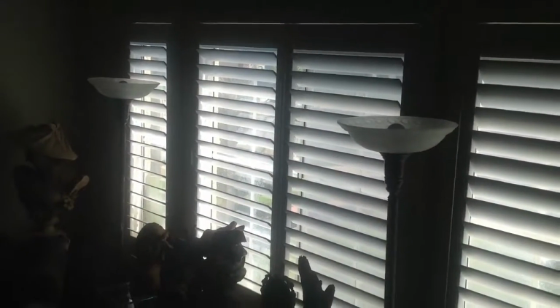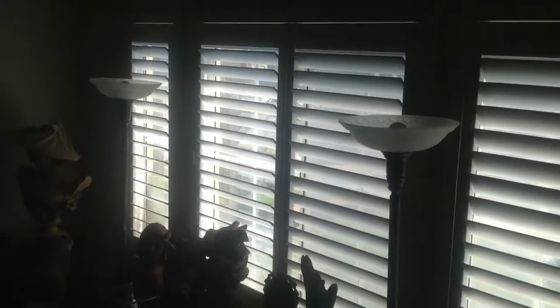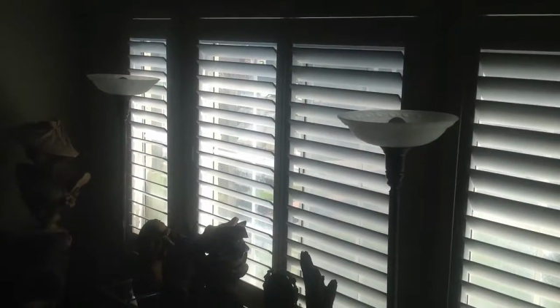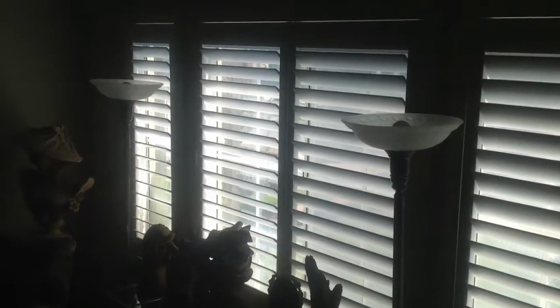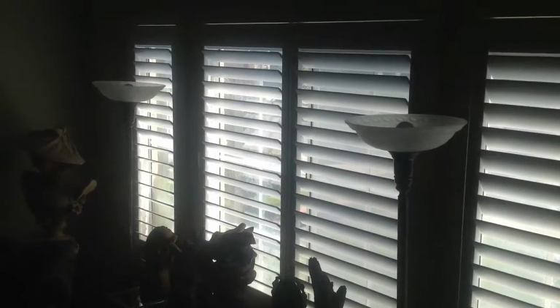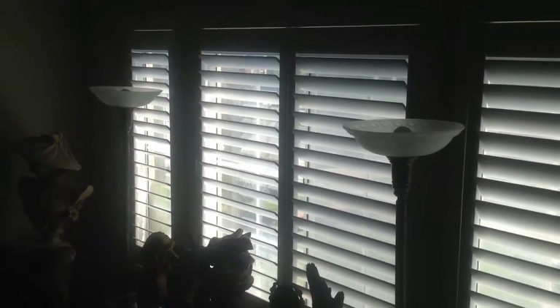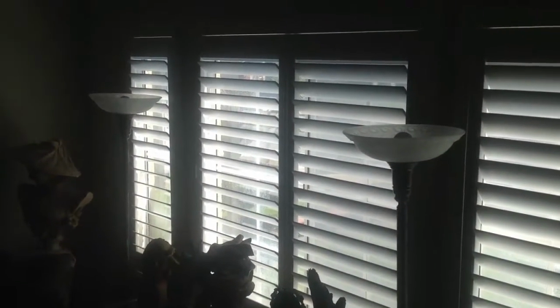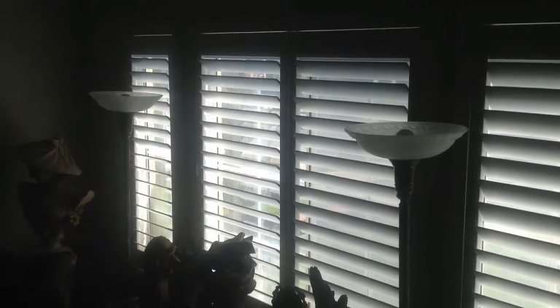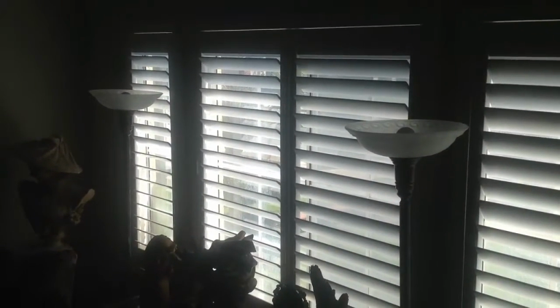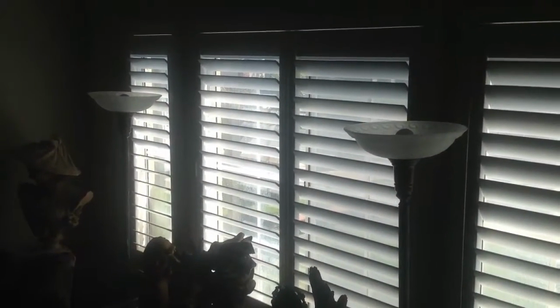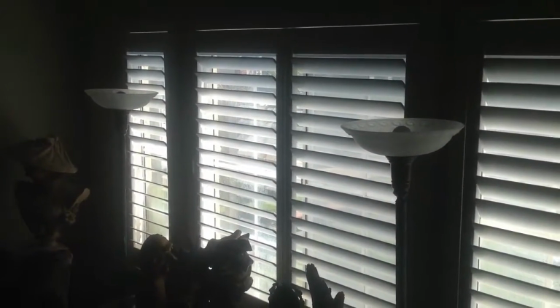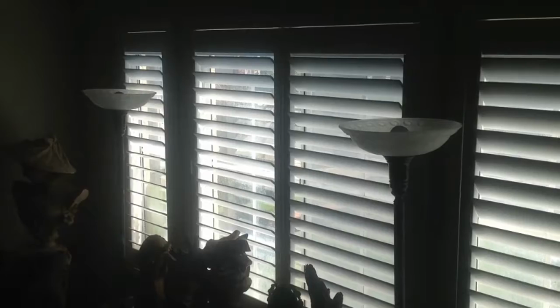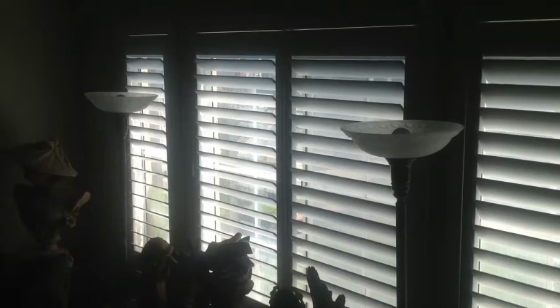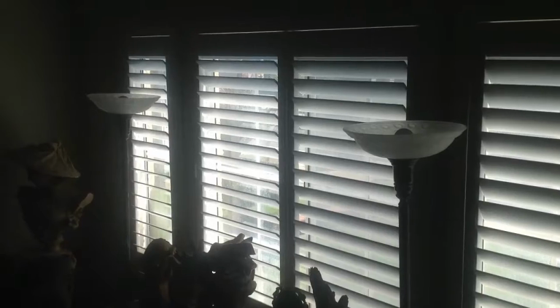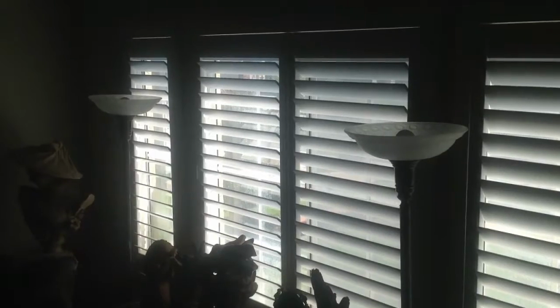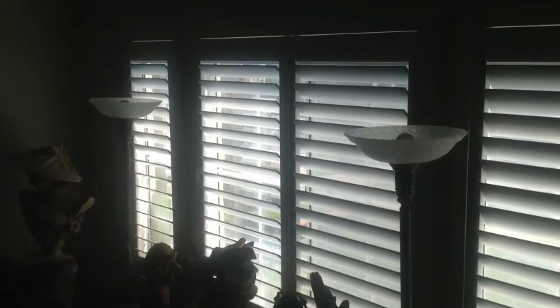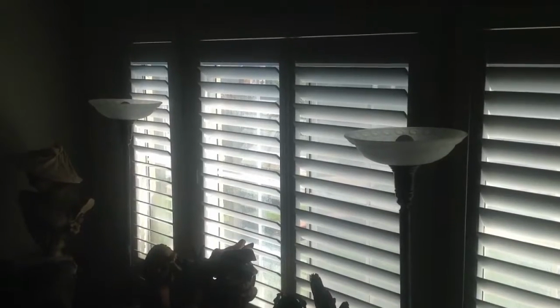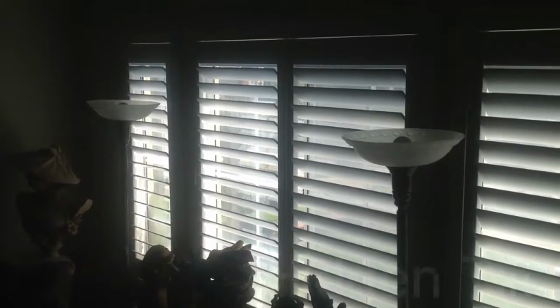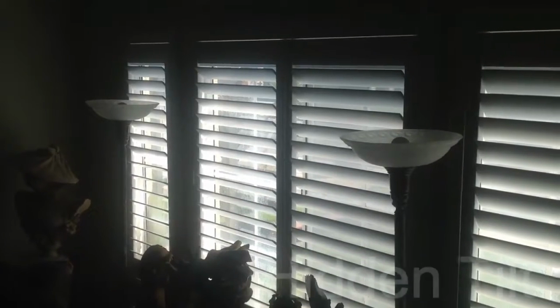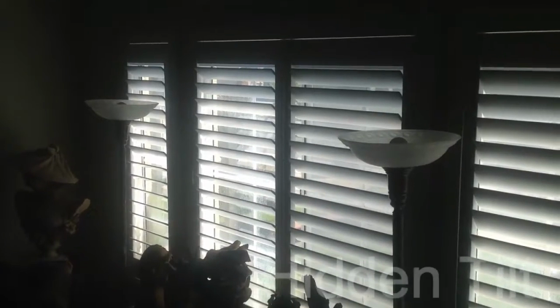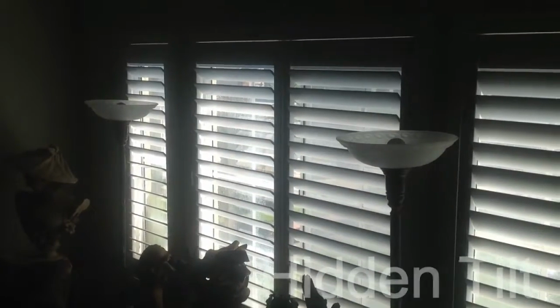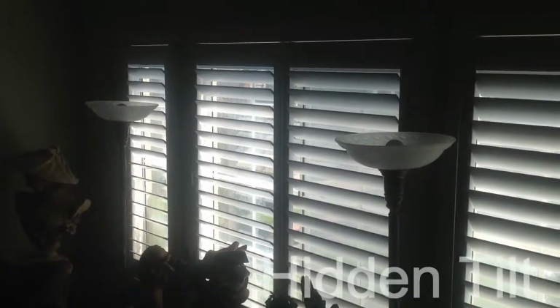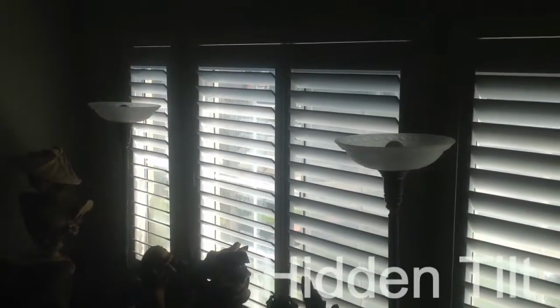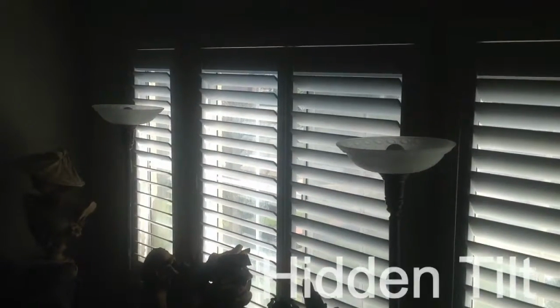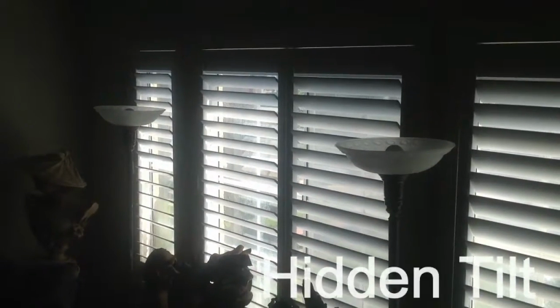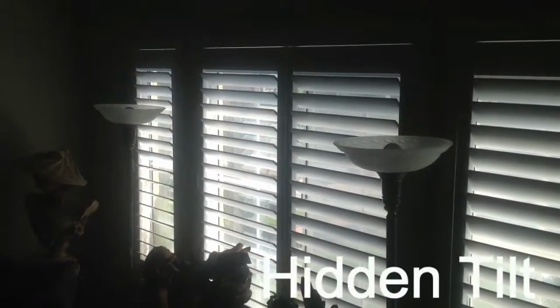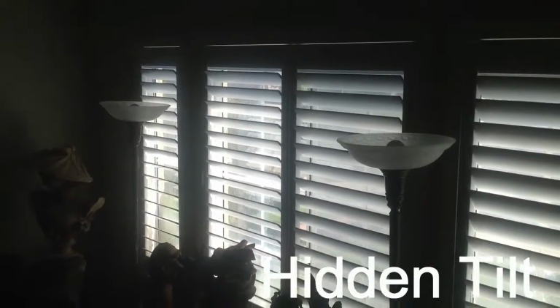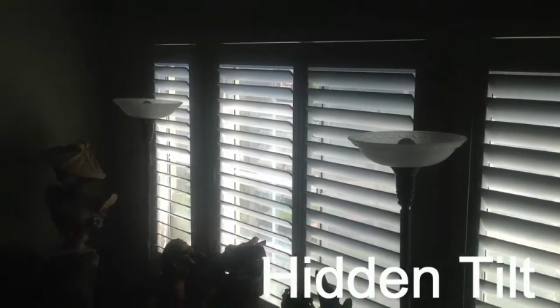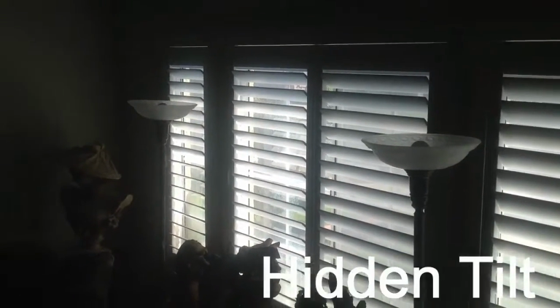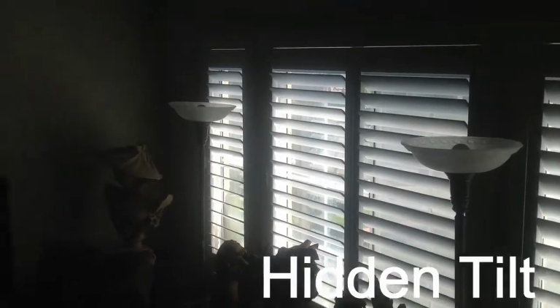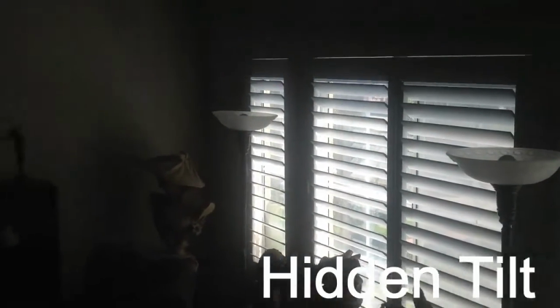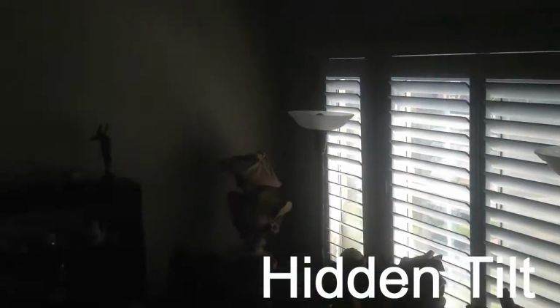This is another sample of a split hidden tilt with a three and a half inch louver and a basket shutter.